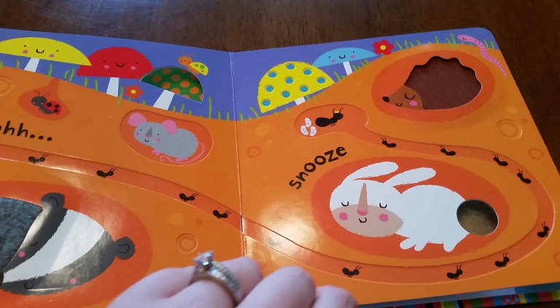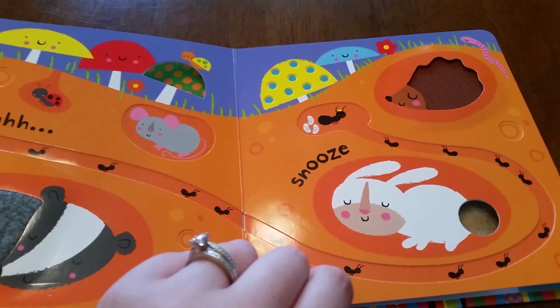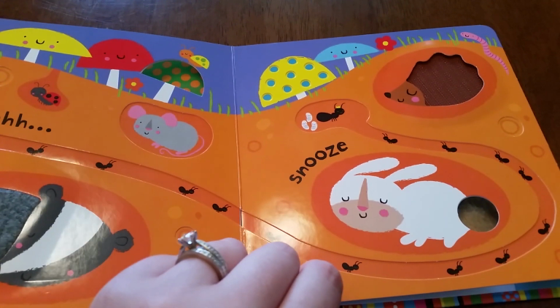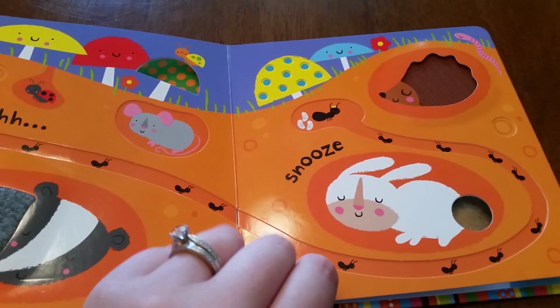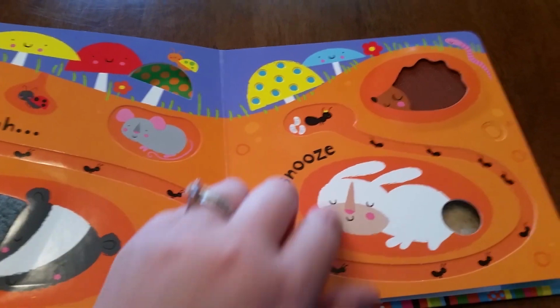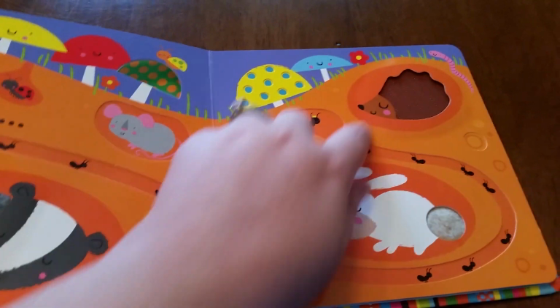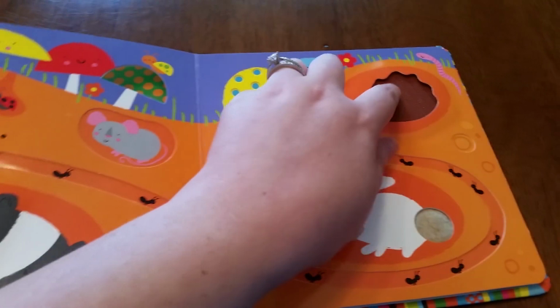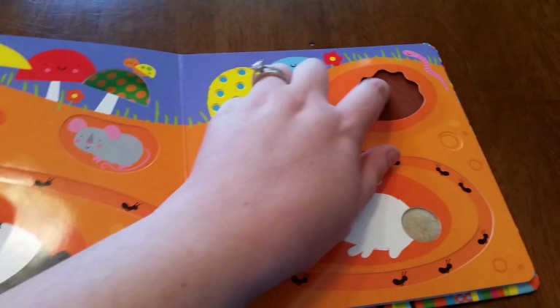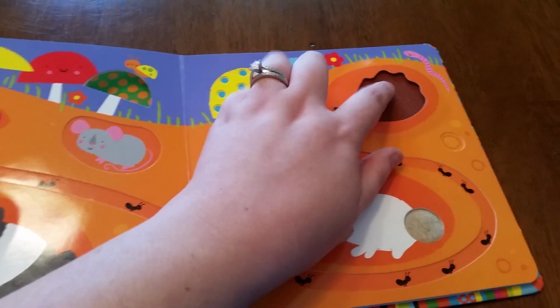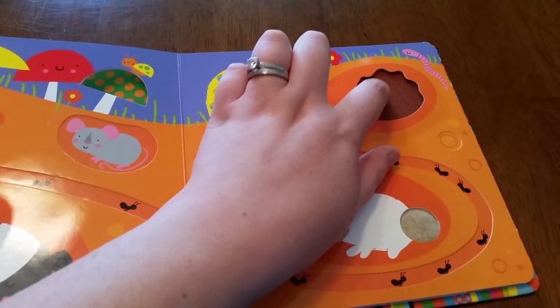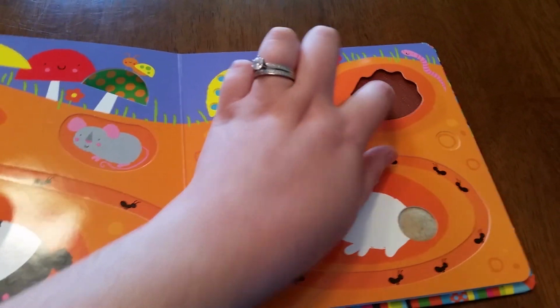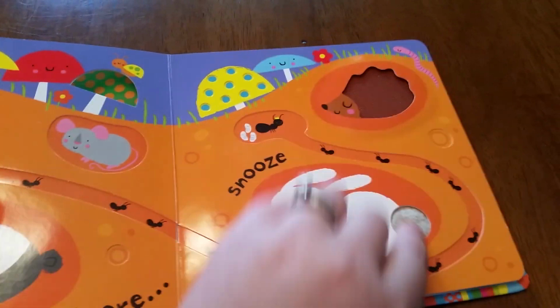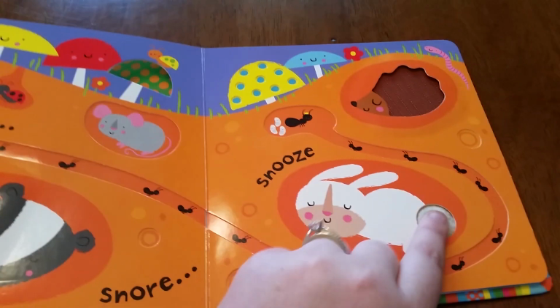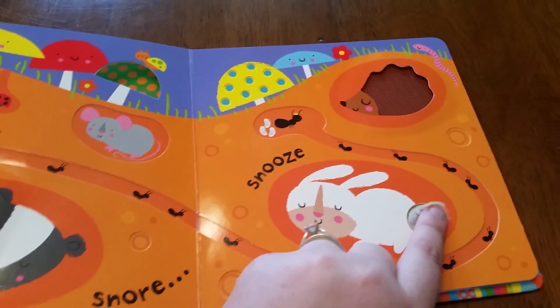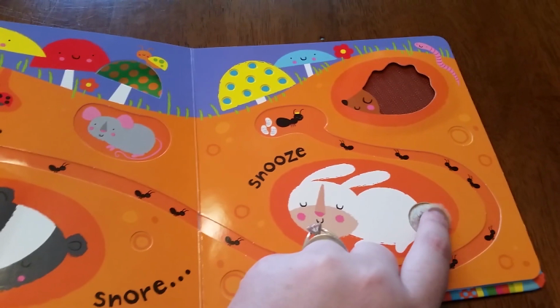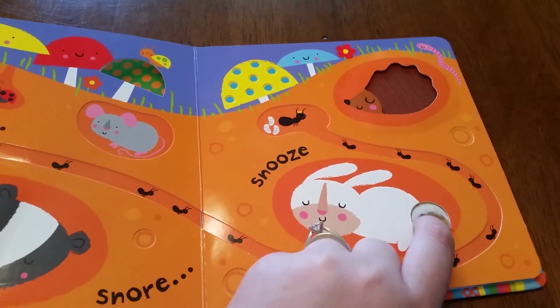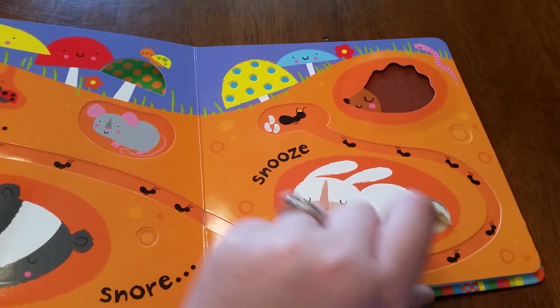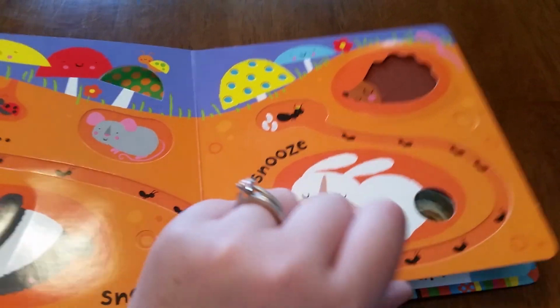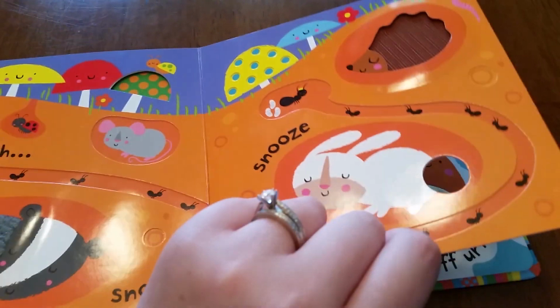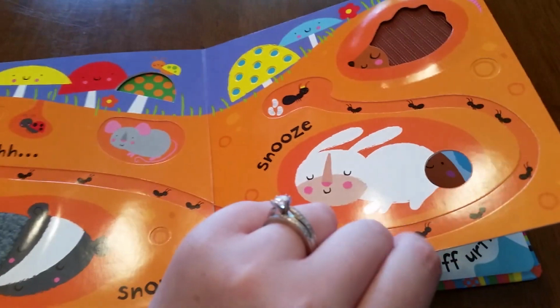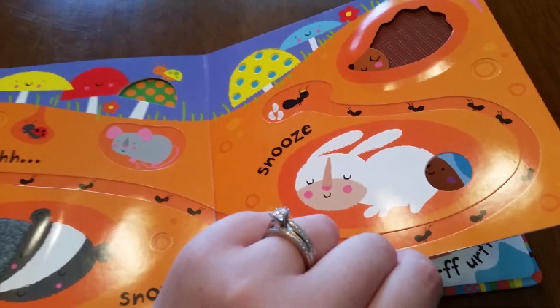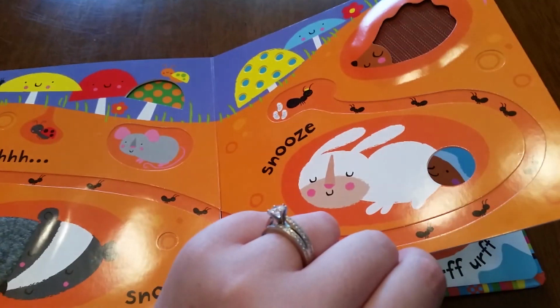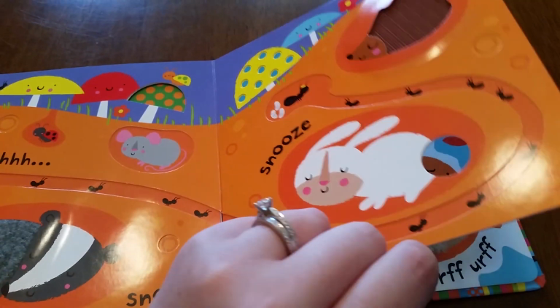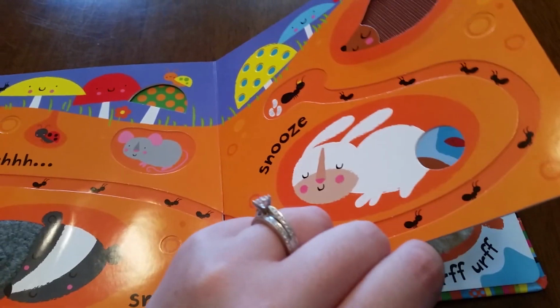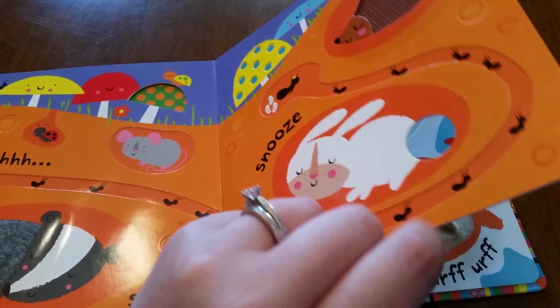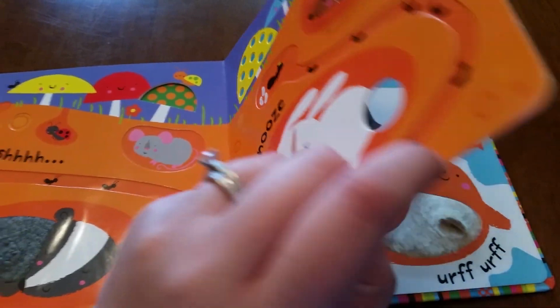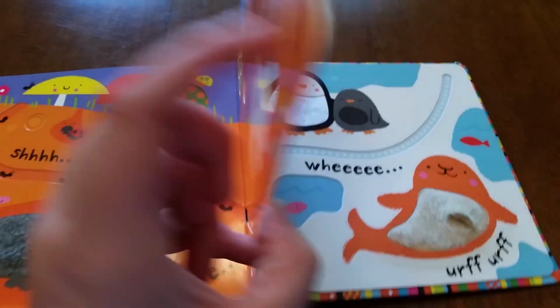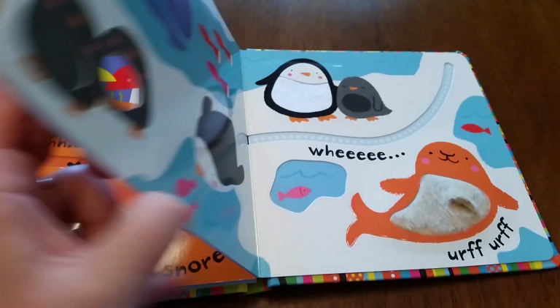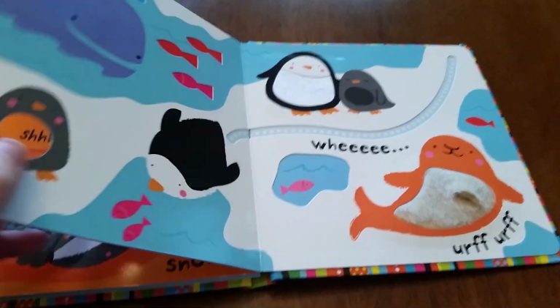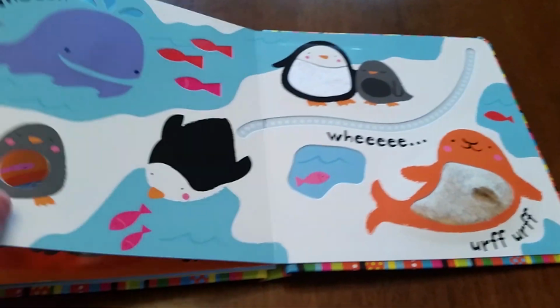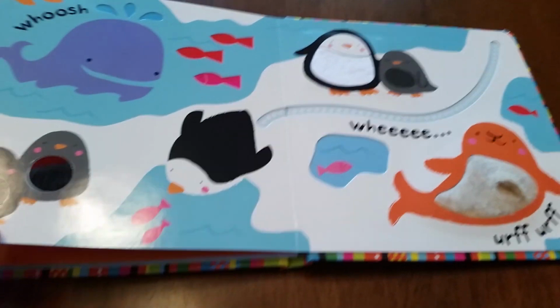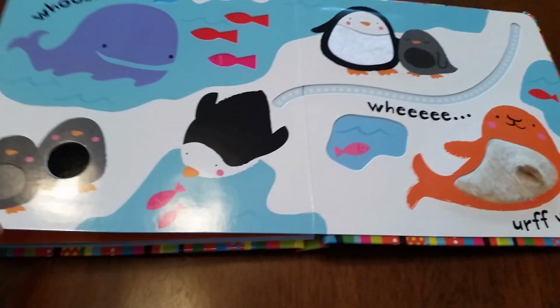More finger trails — a little scratchy, a little soft. Again with the cutouts through to the next page.